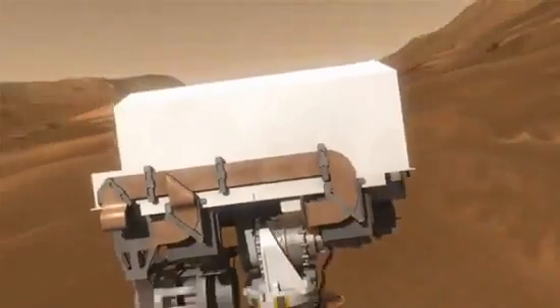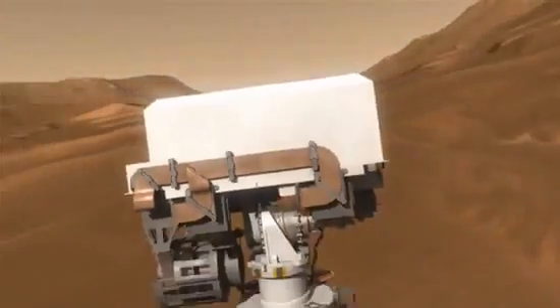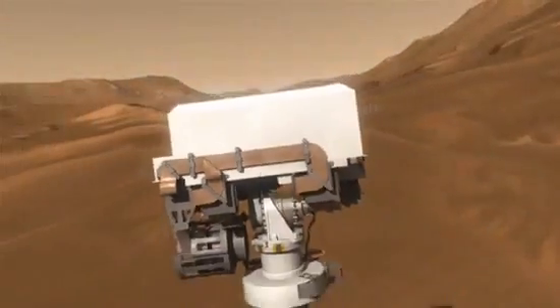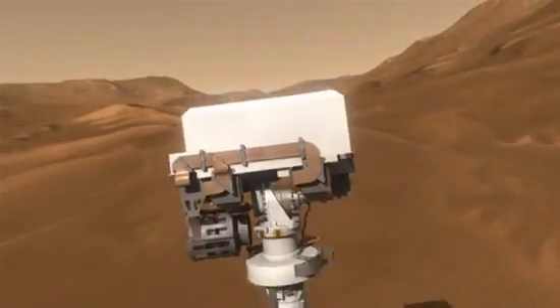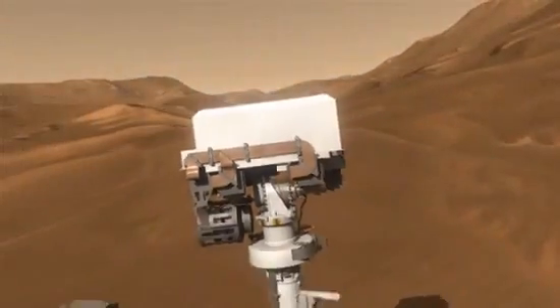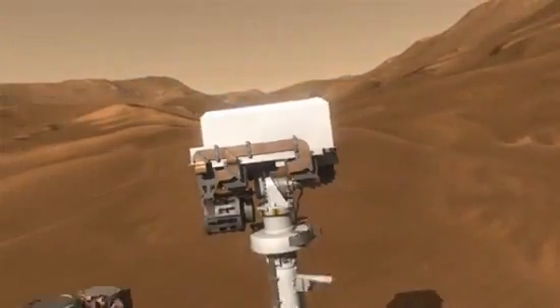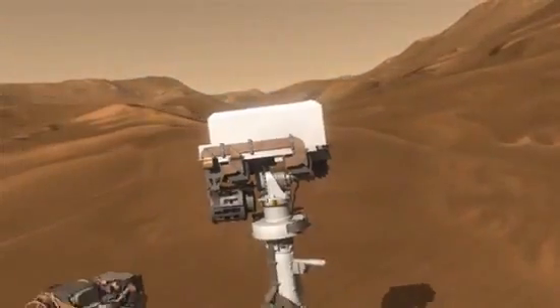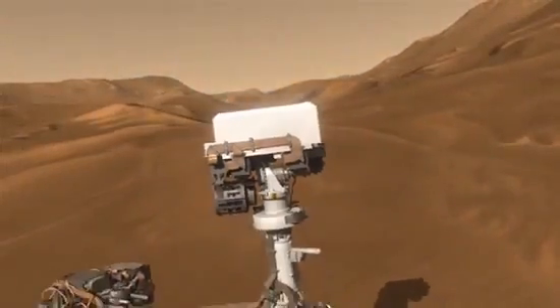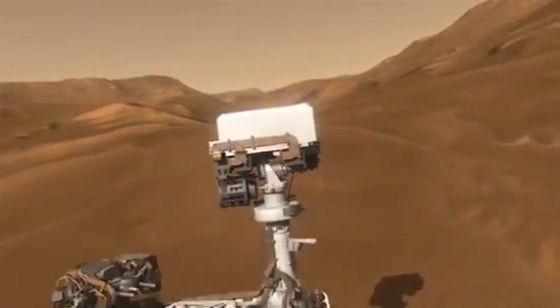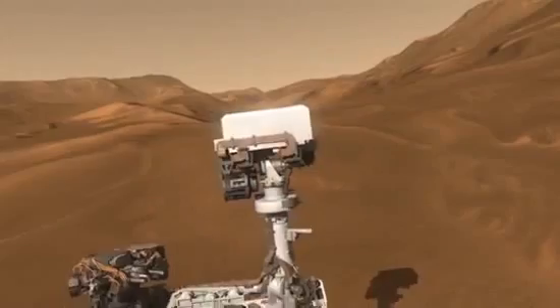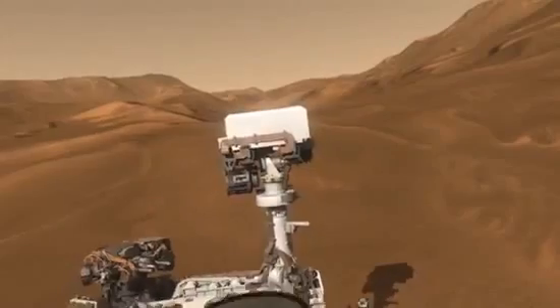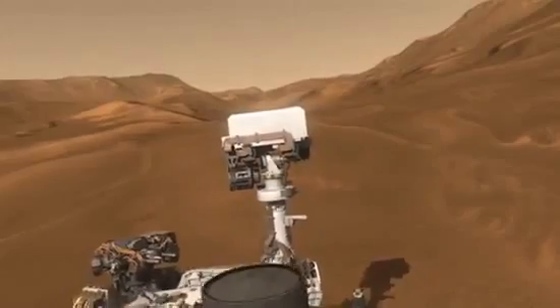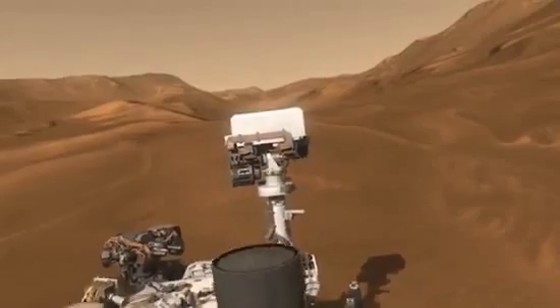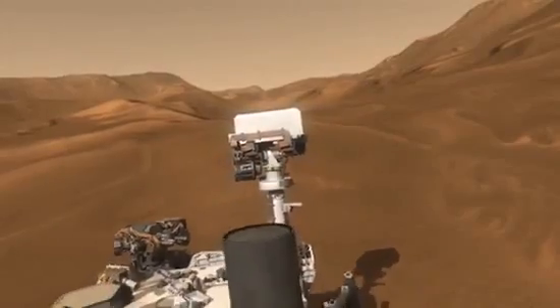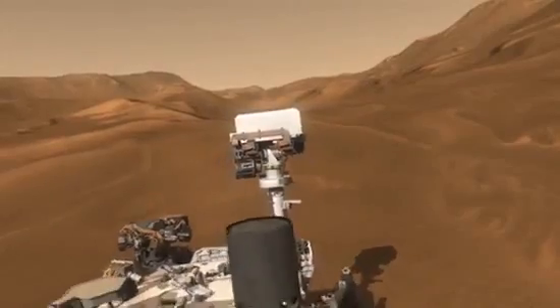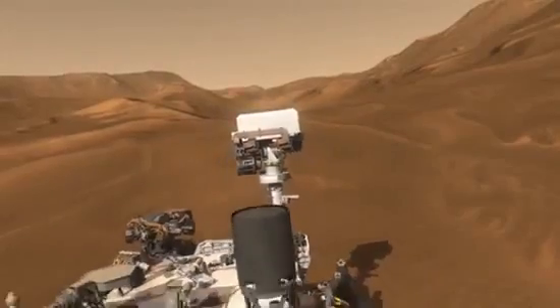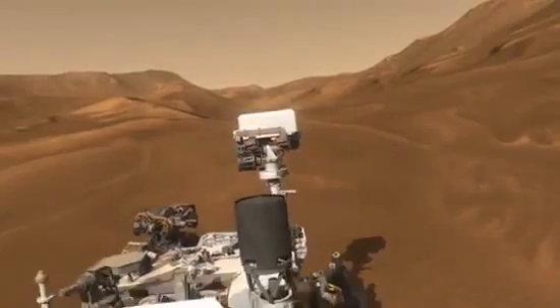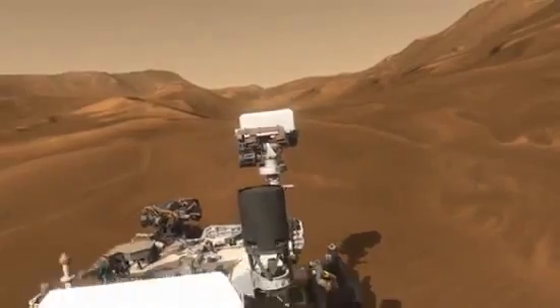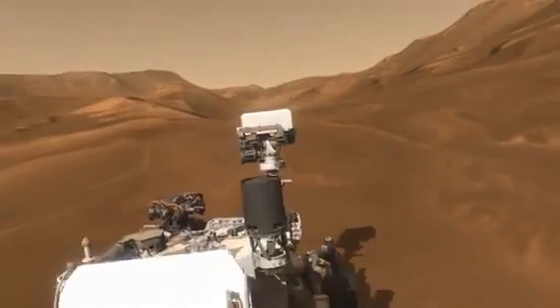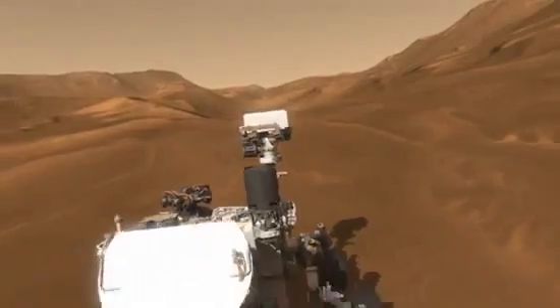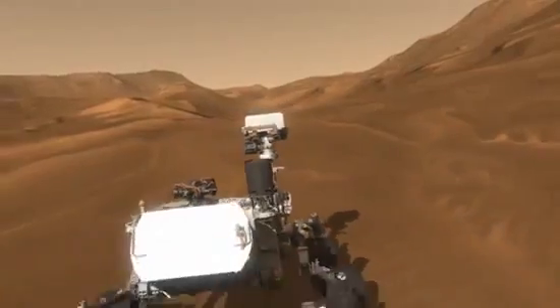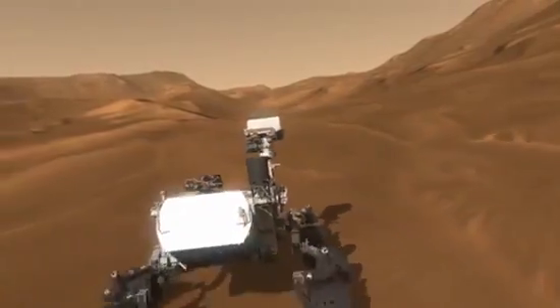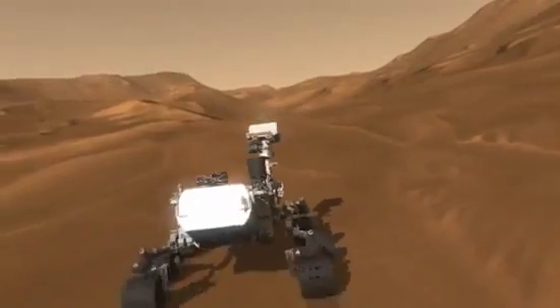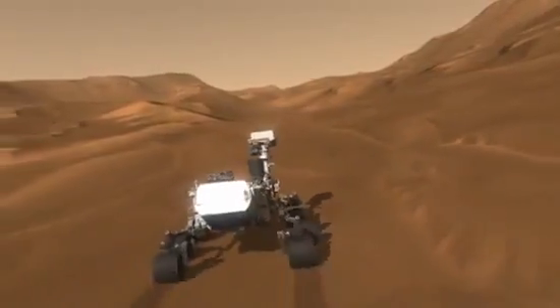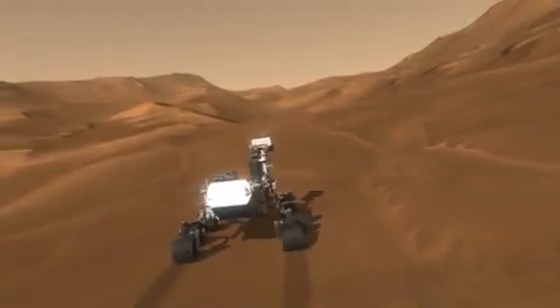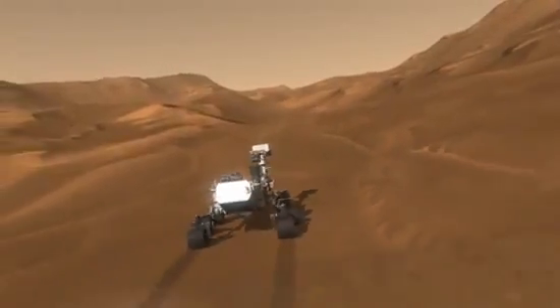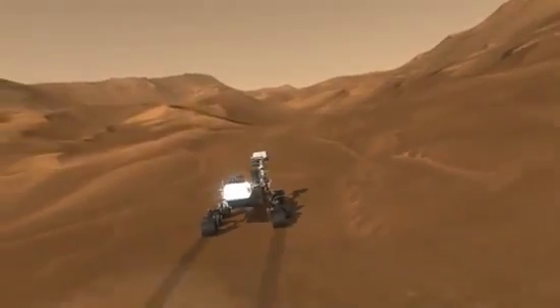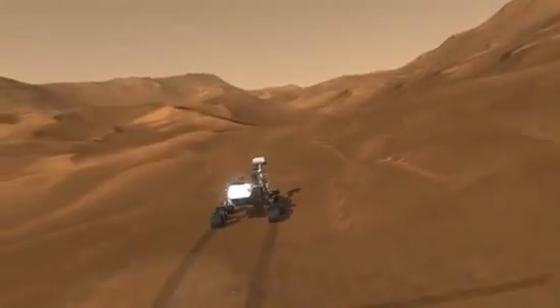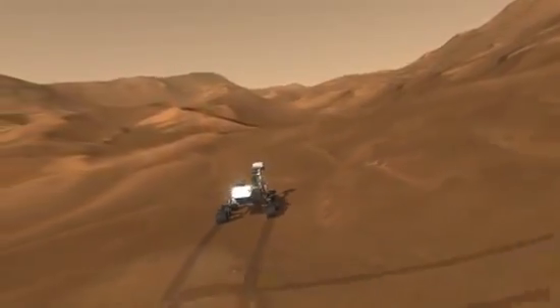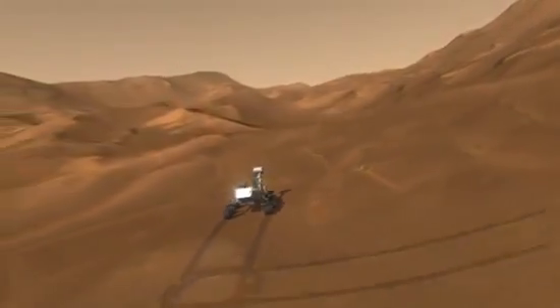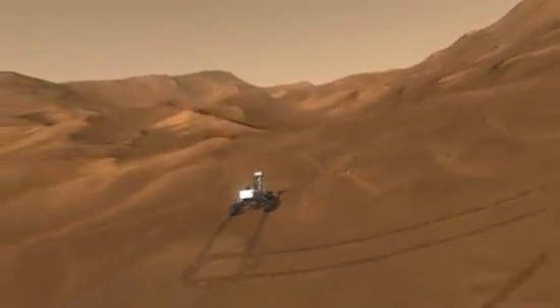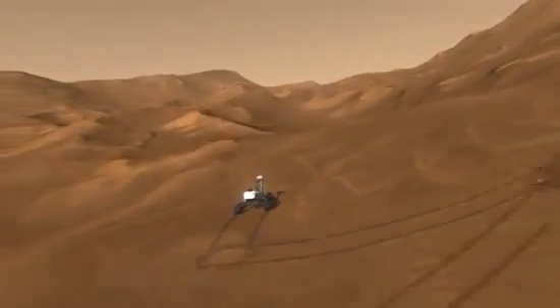Curiosity will be exploring the Red Planet for at least 2 Earth years, and there's no telling what we will discover.